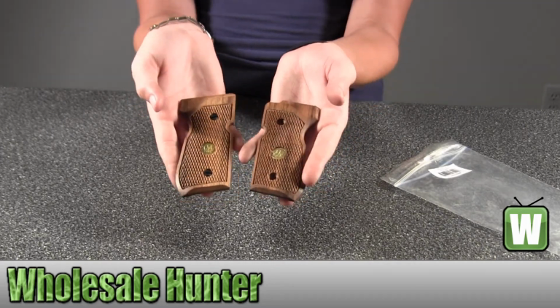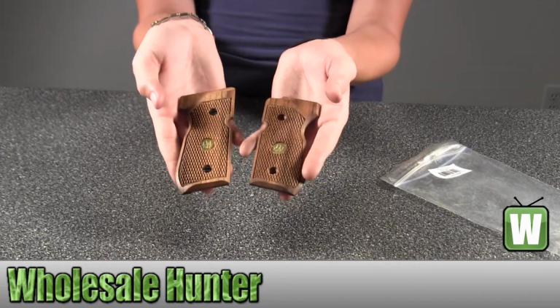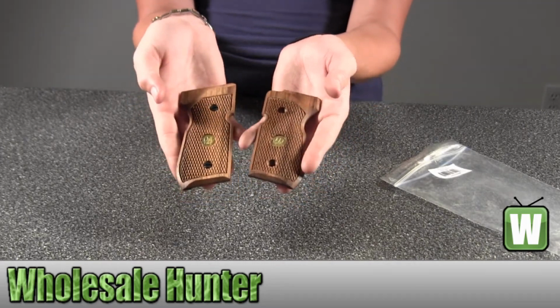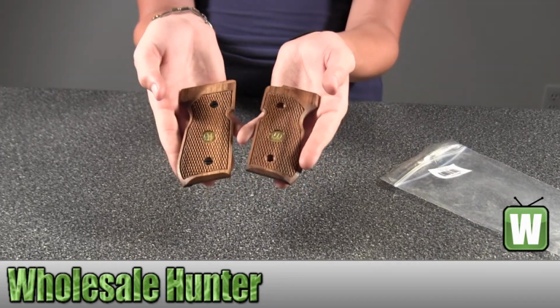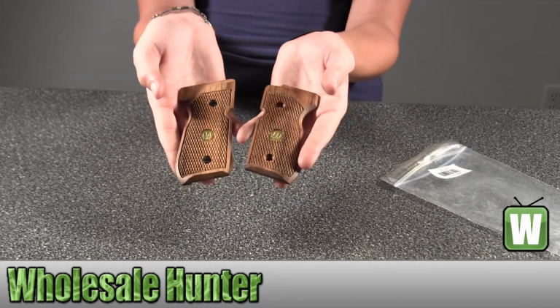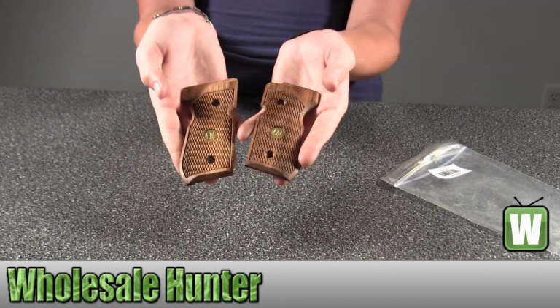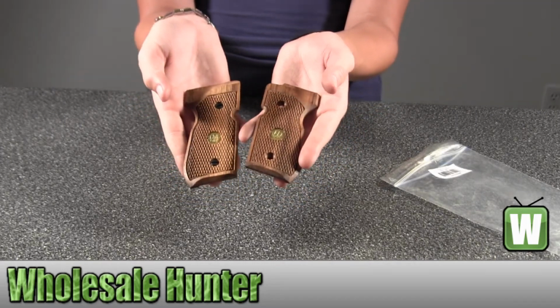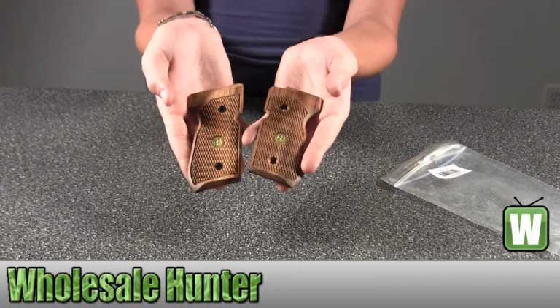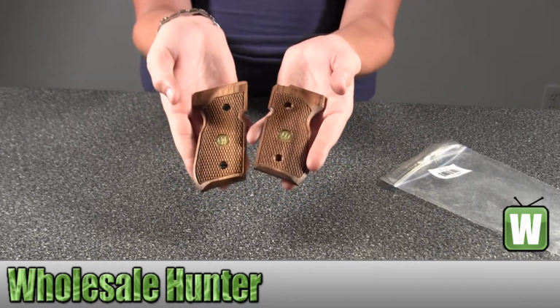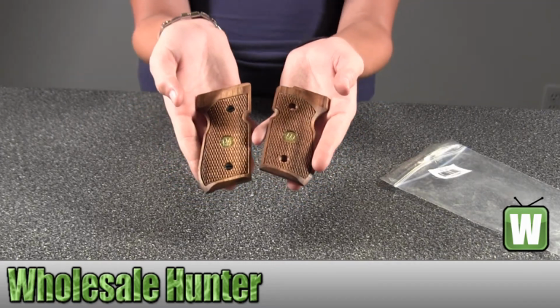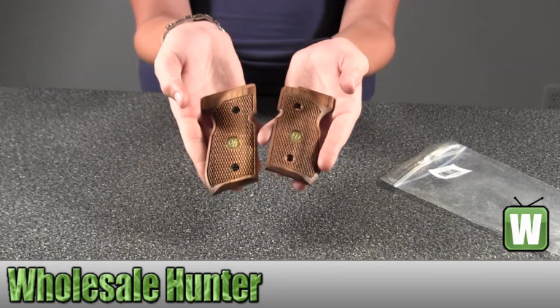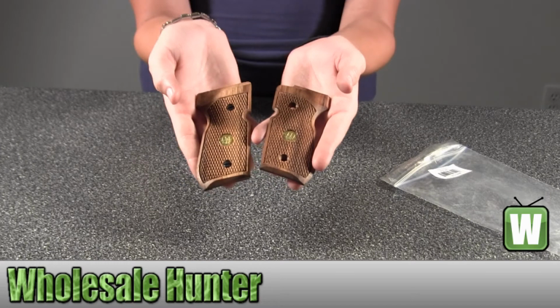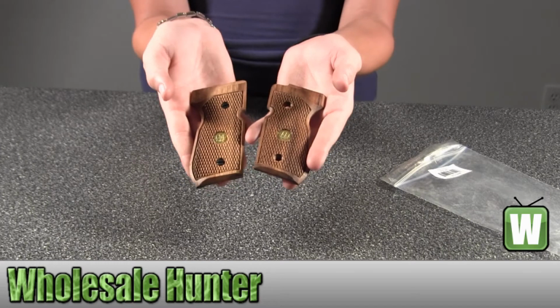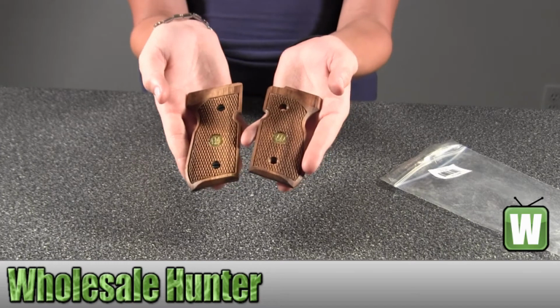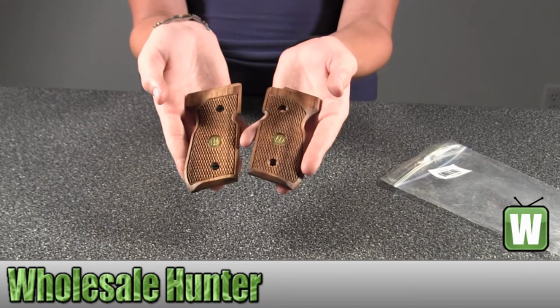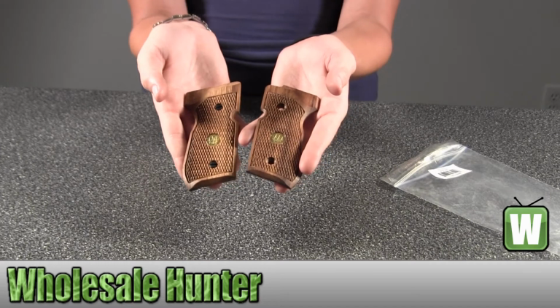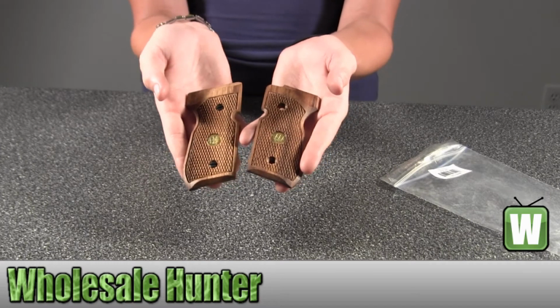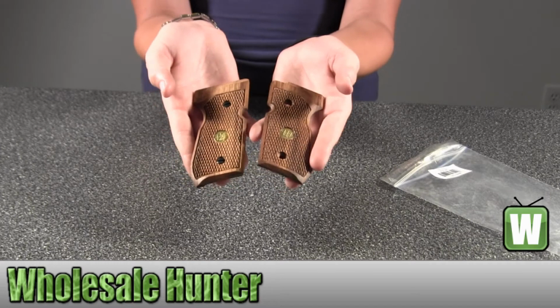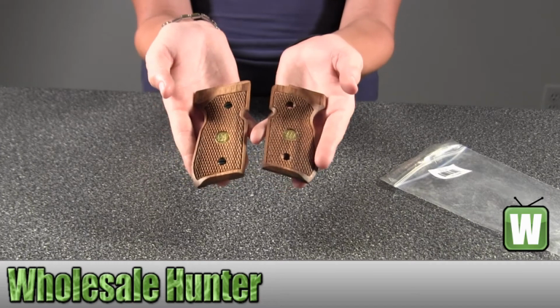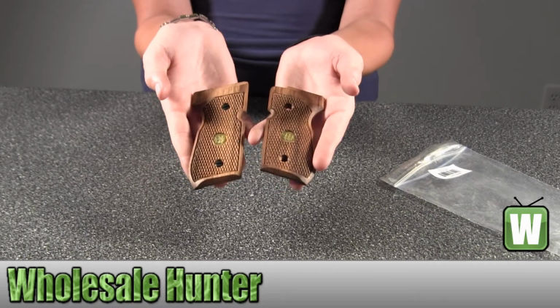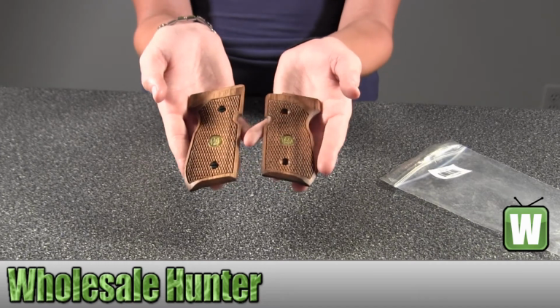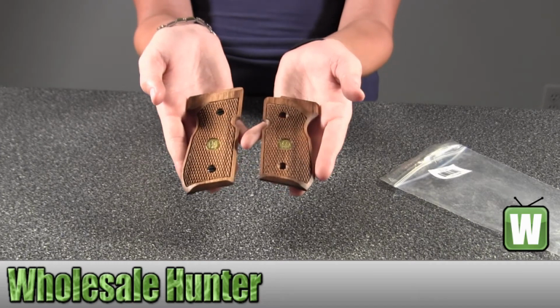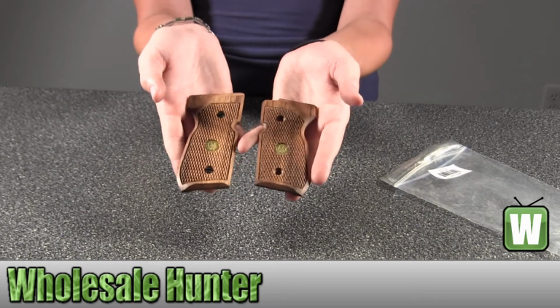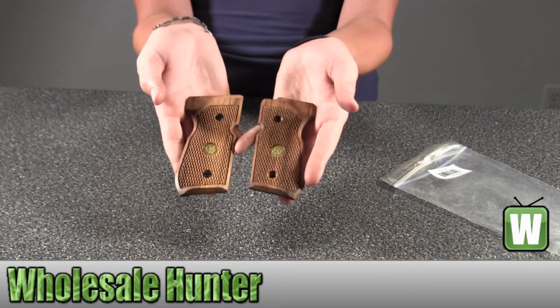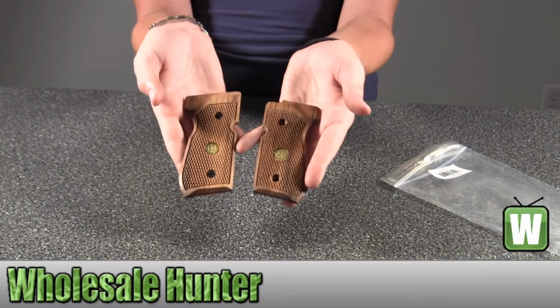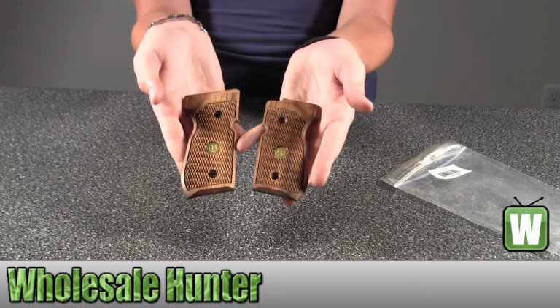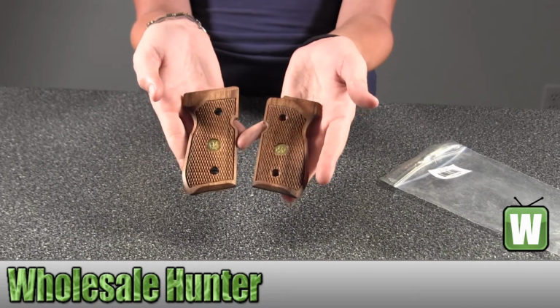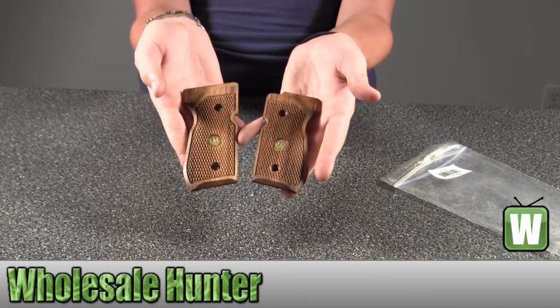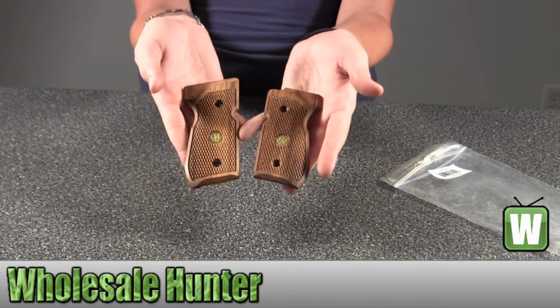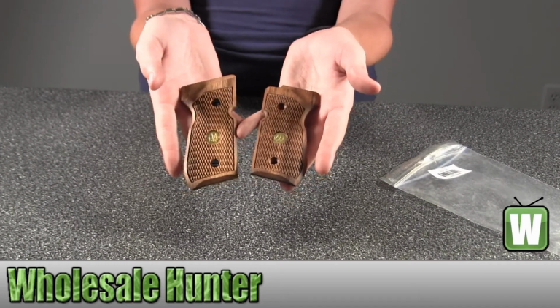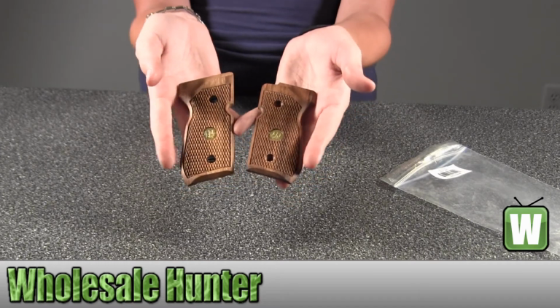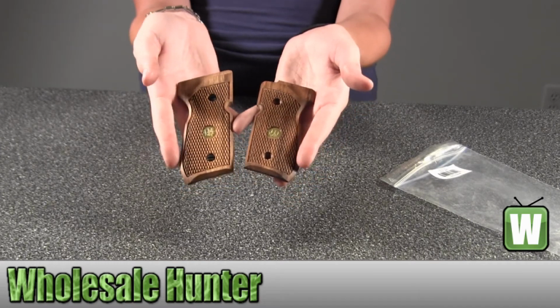Again, this is the Beretta M92 FS wood grip.